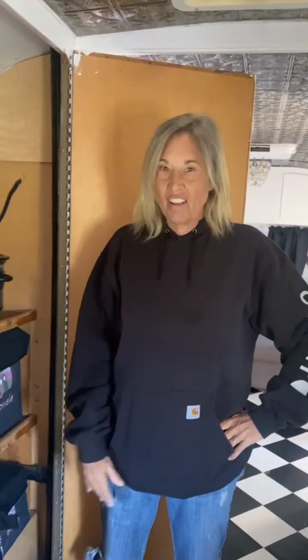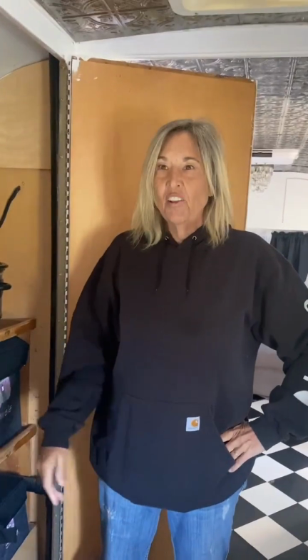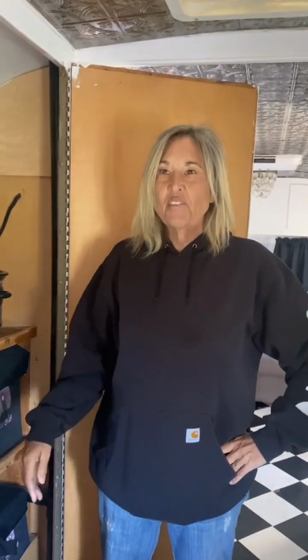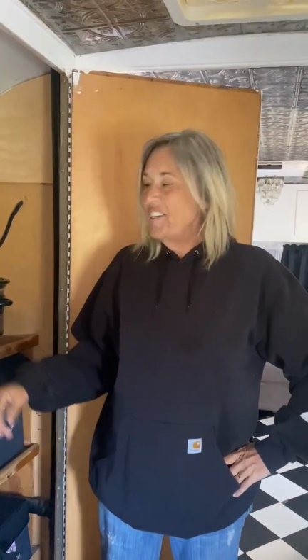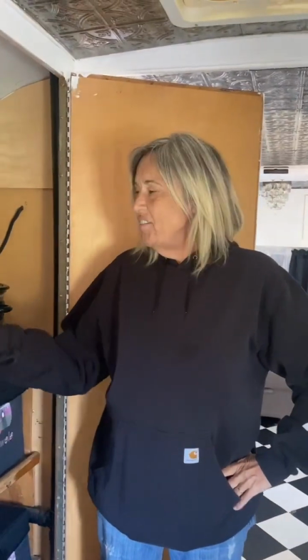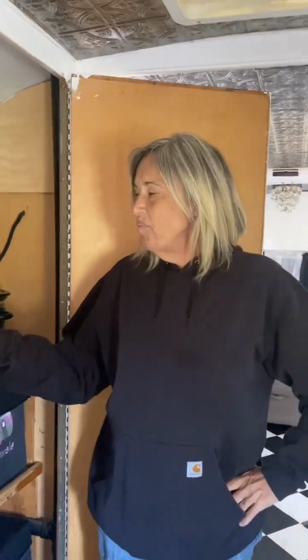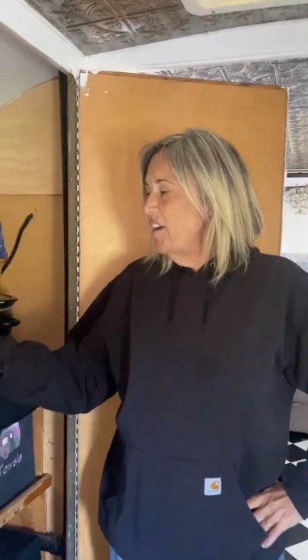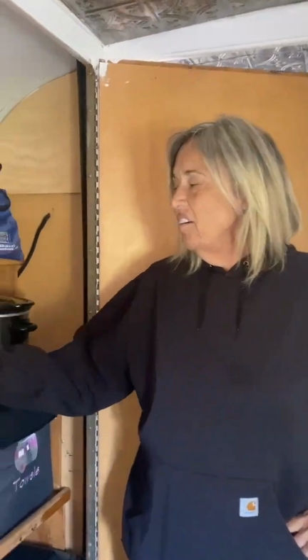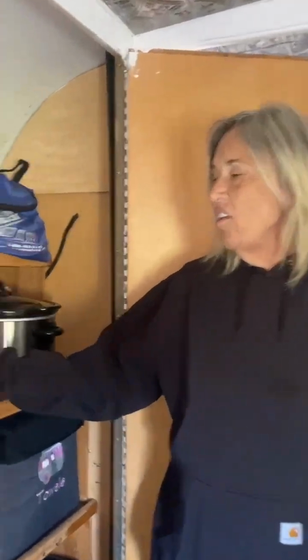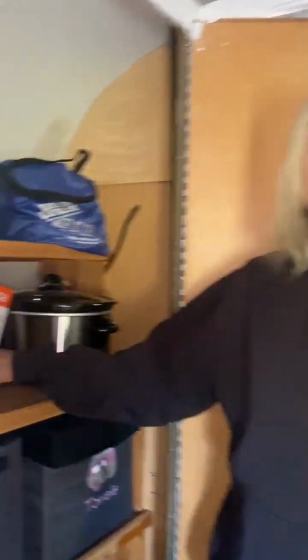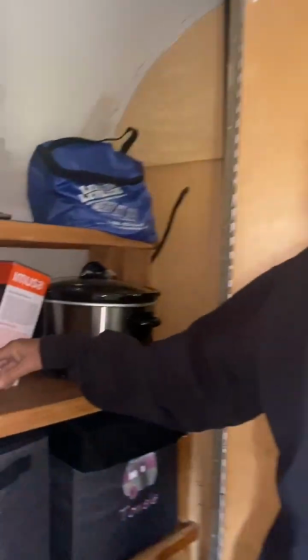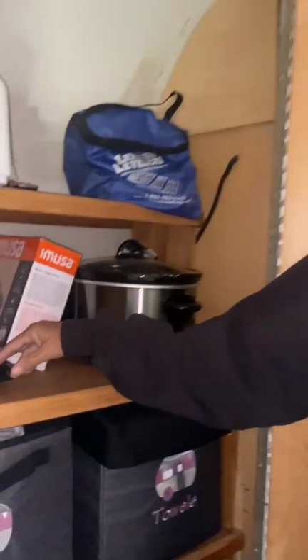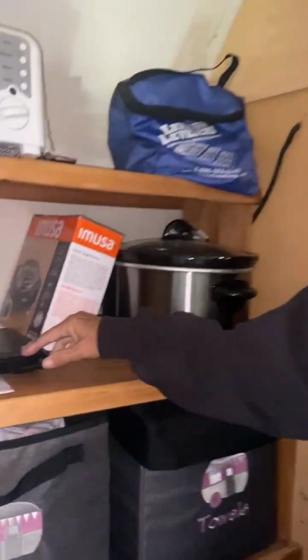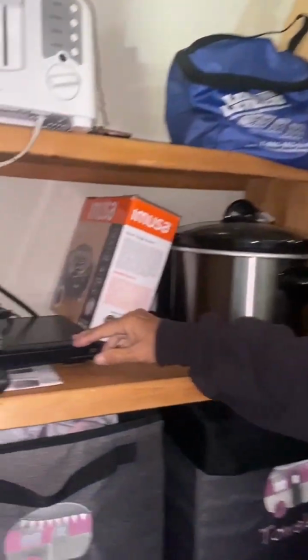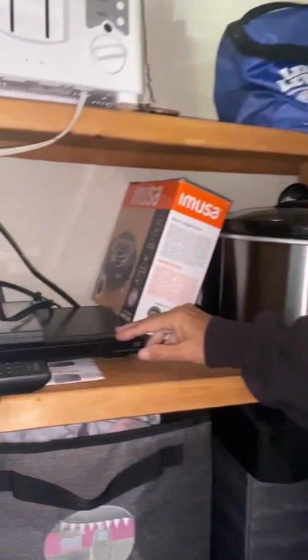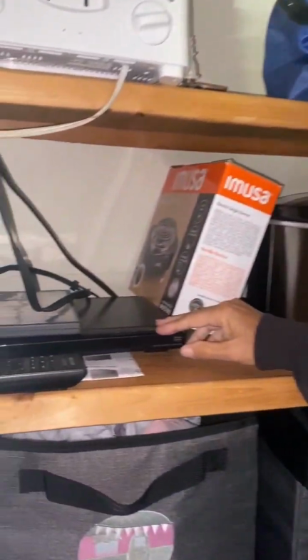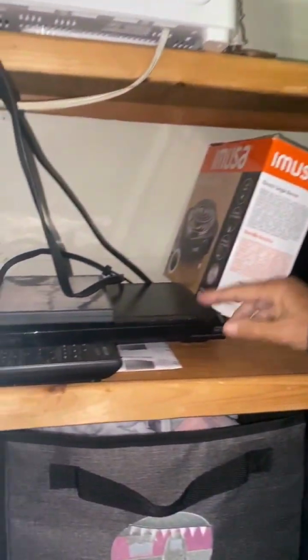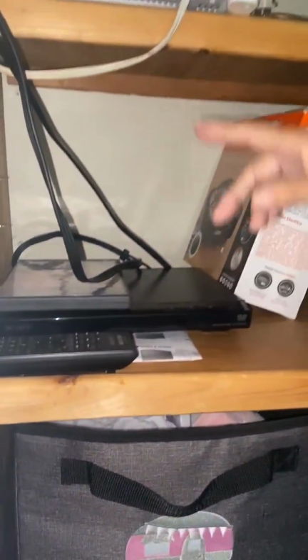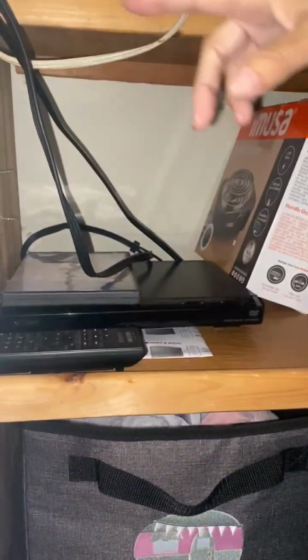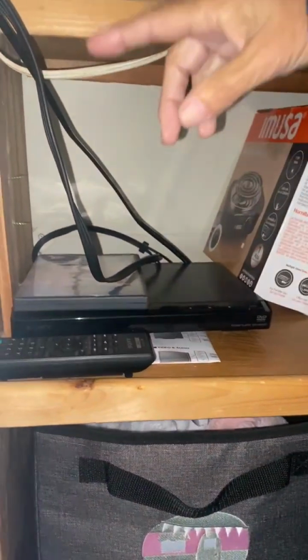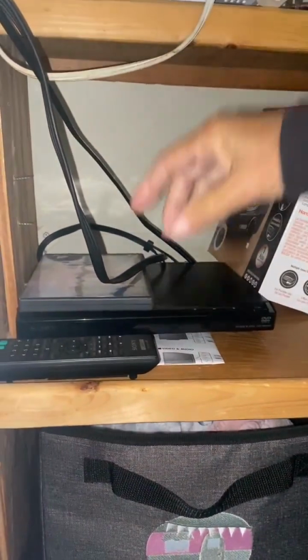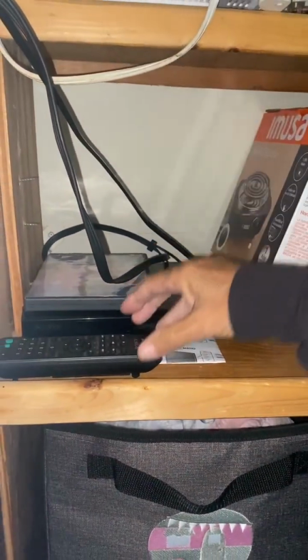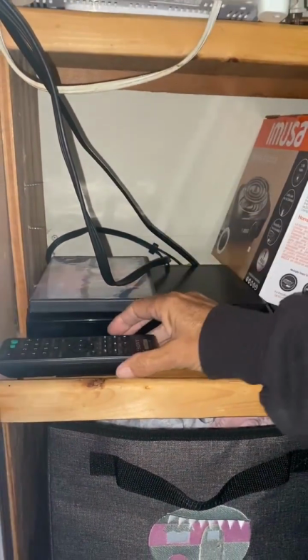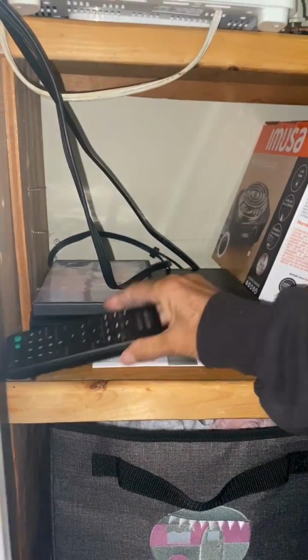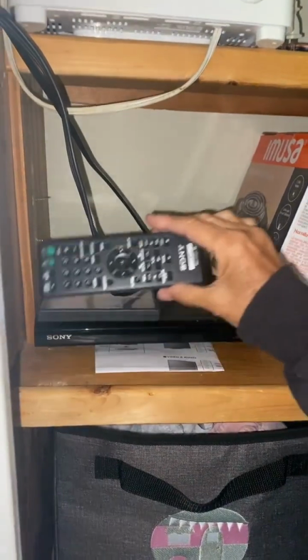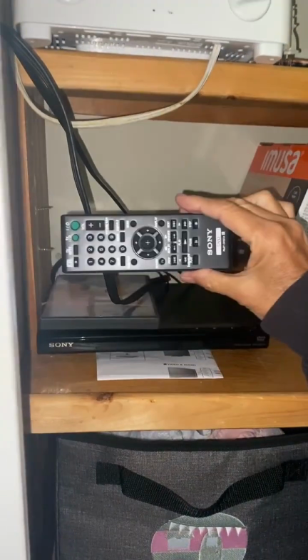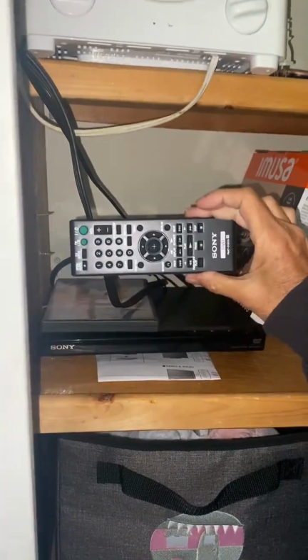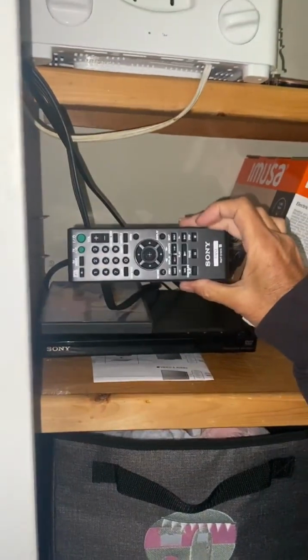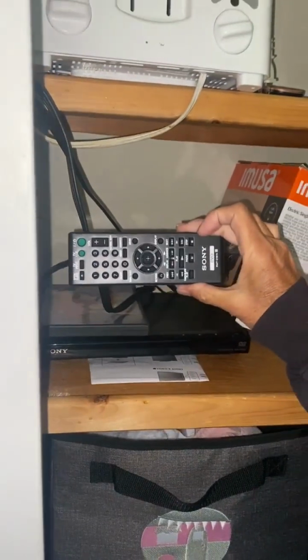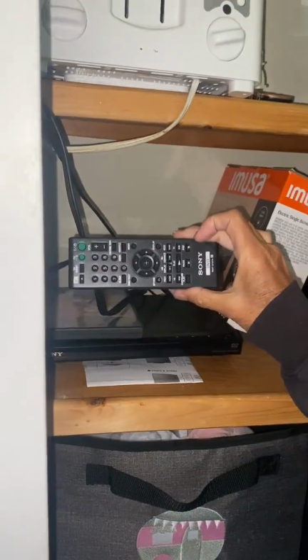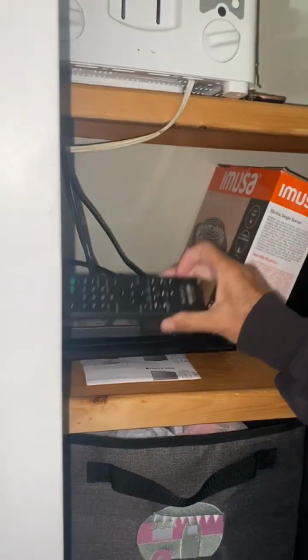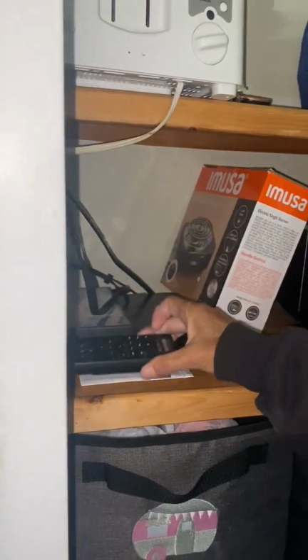Looking for the DVD player? We have one located right here. It is already connected to the TV and here's the remote for it.